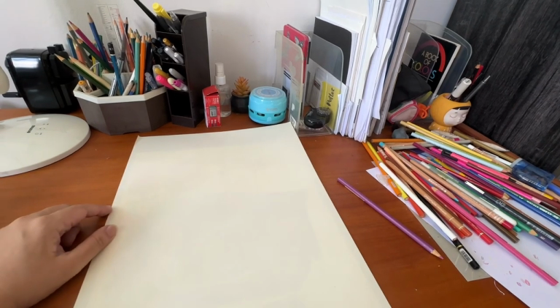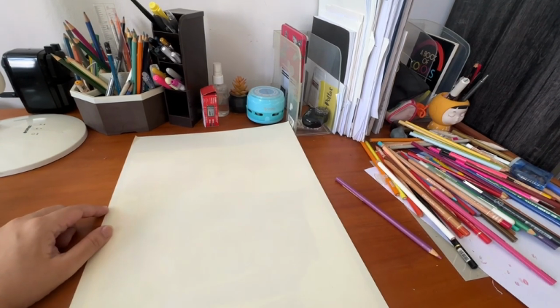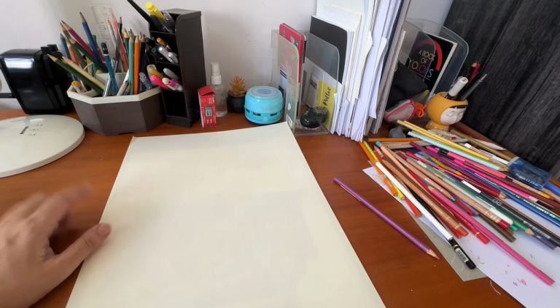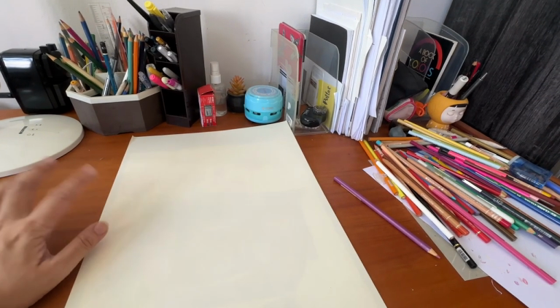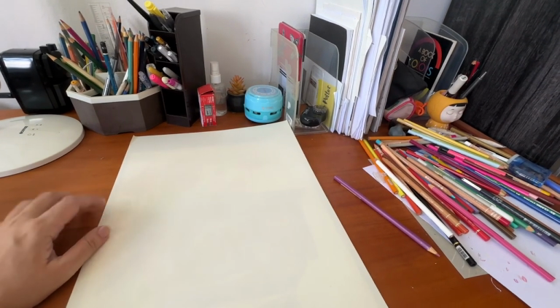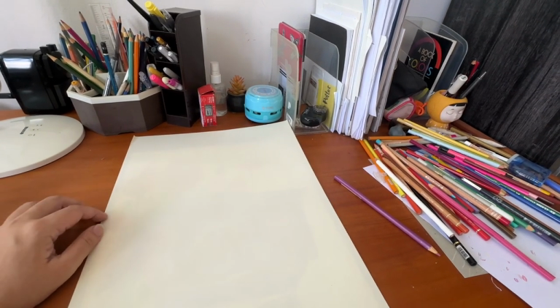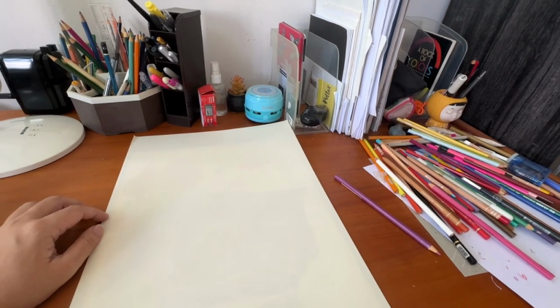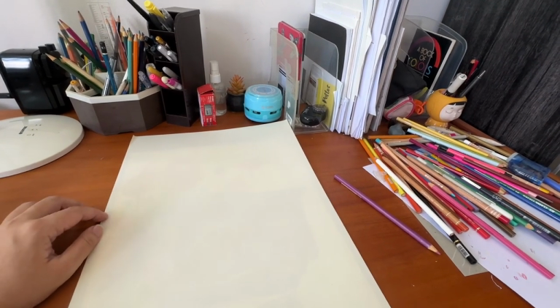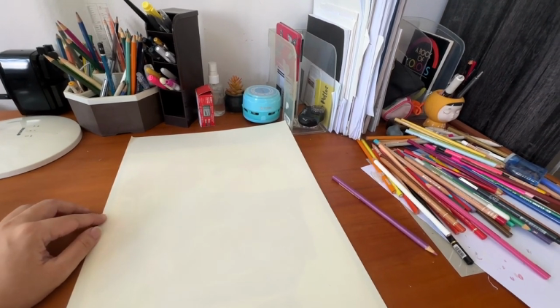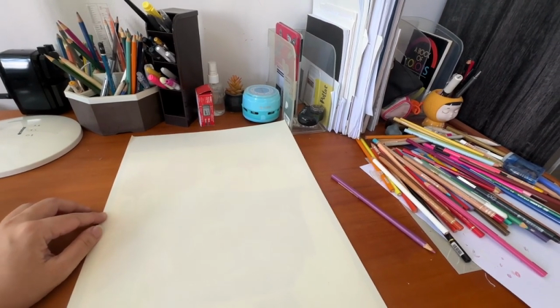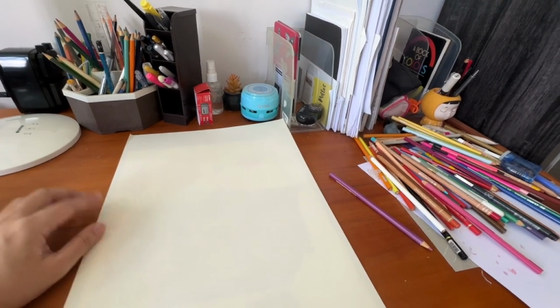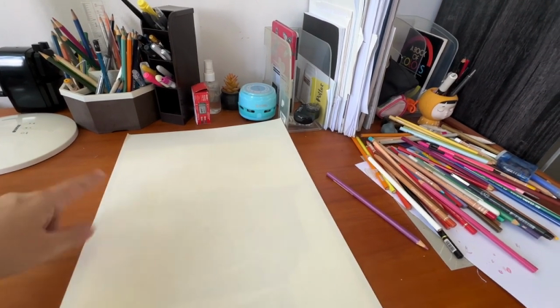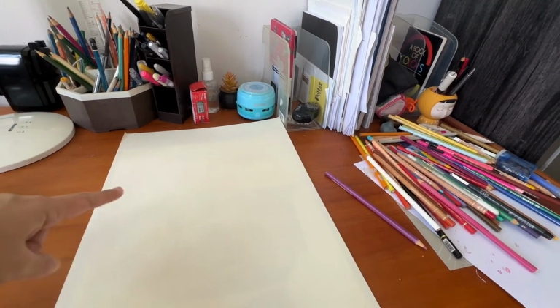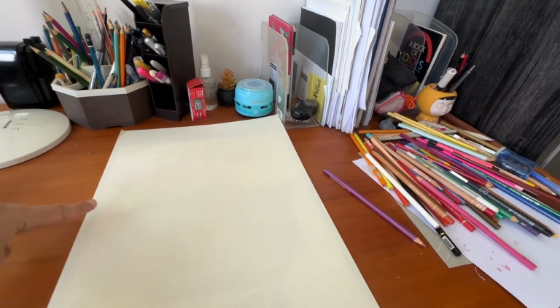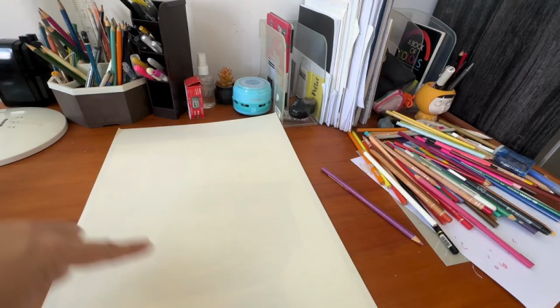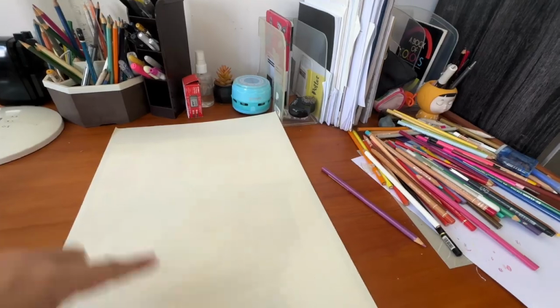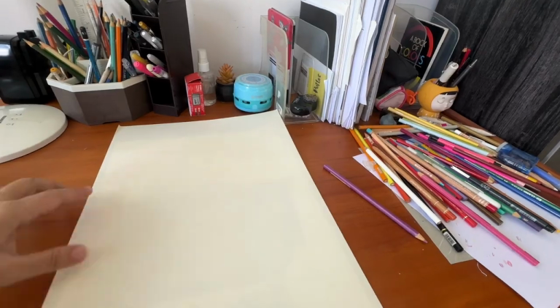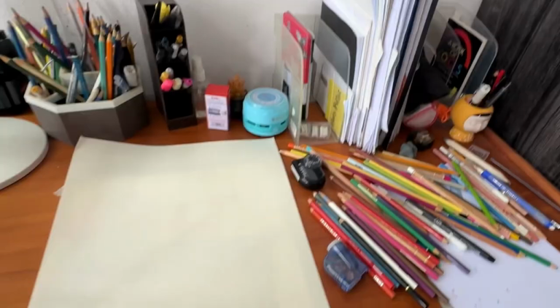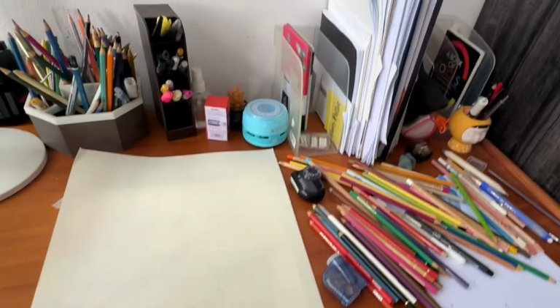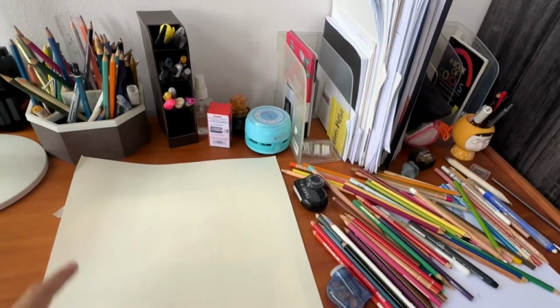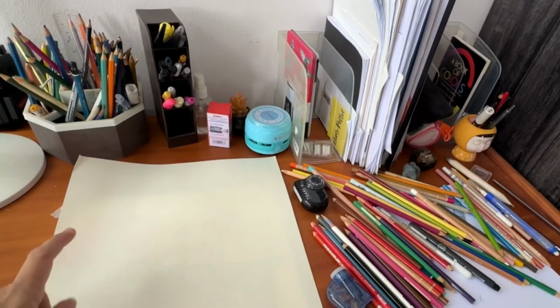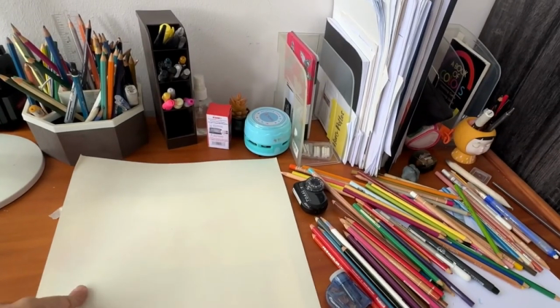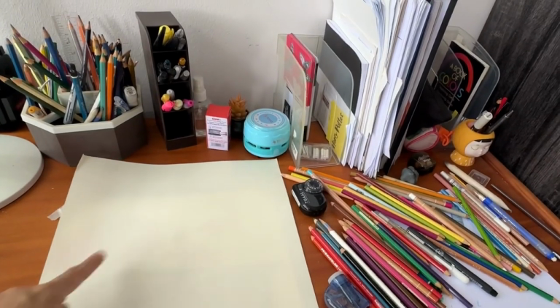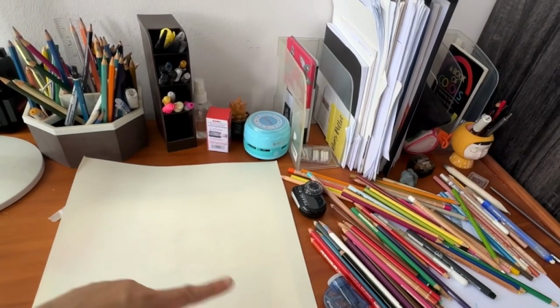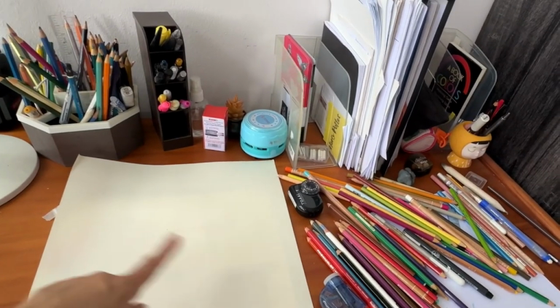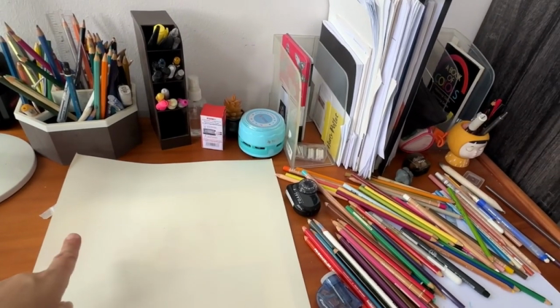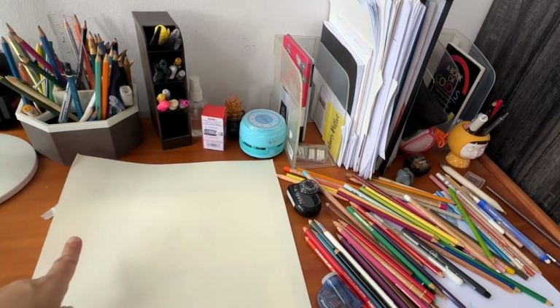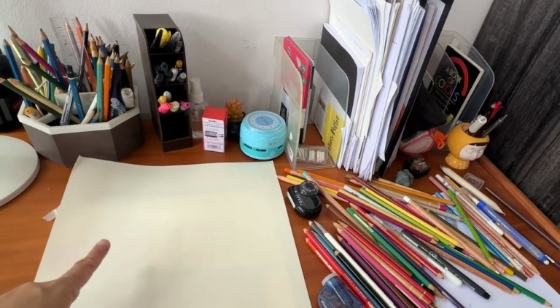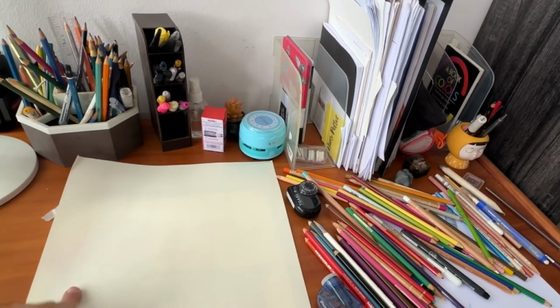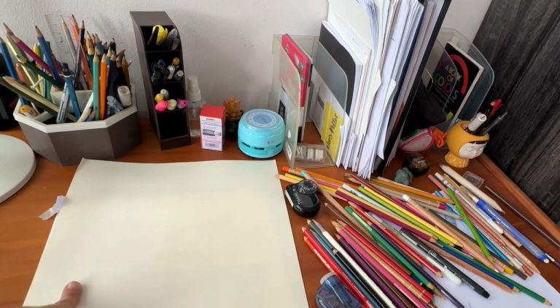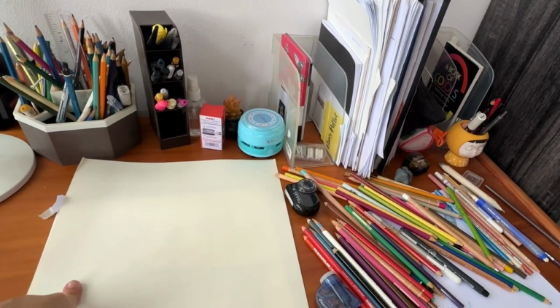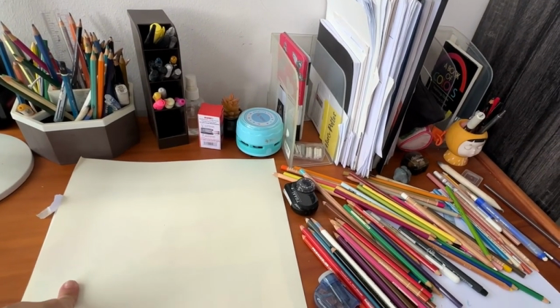Hello everyone, welcome back to my work desk. This is the area where I do all my paintings and drawings.